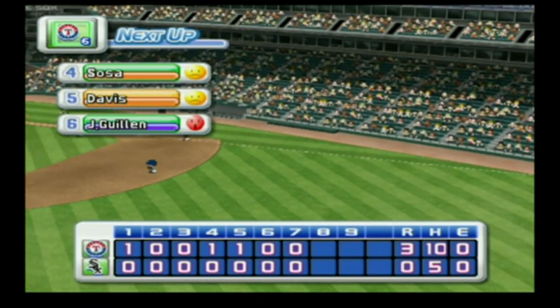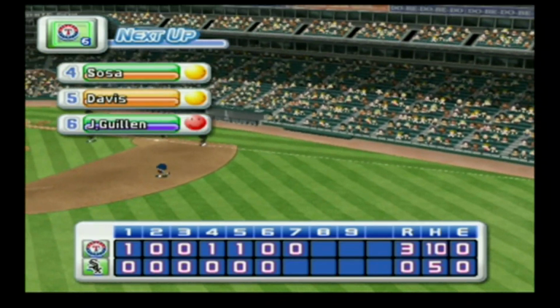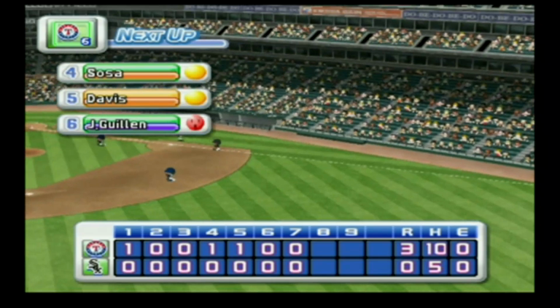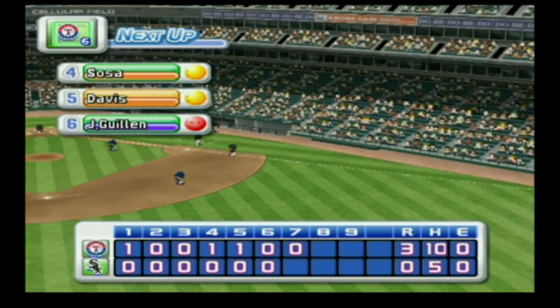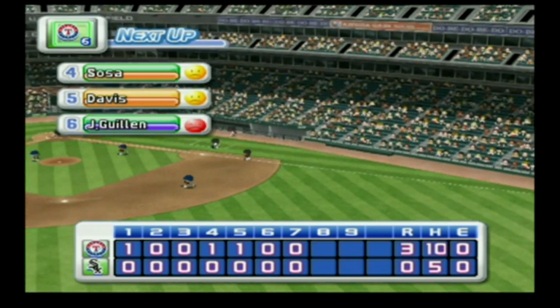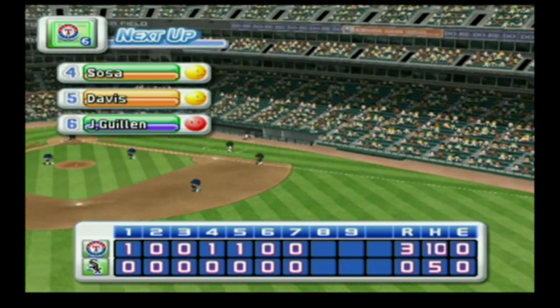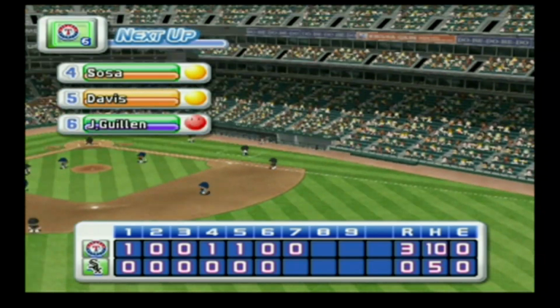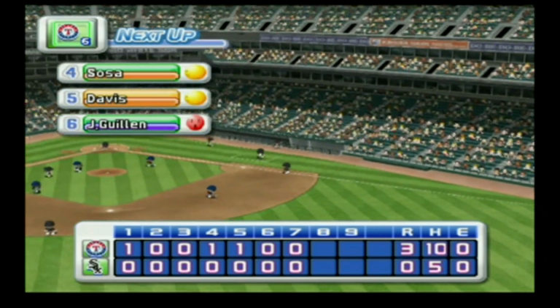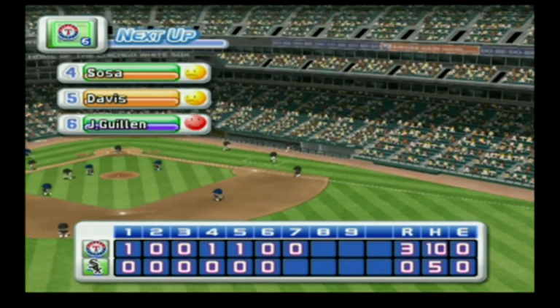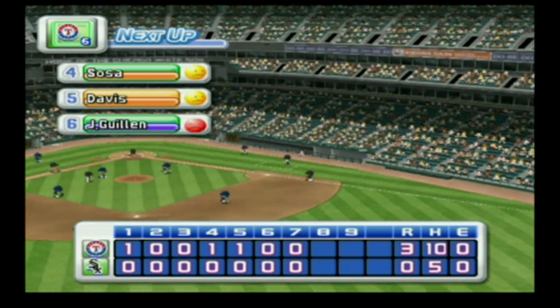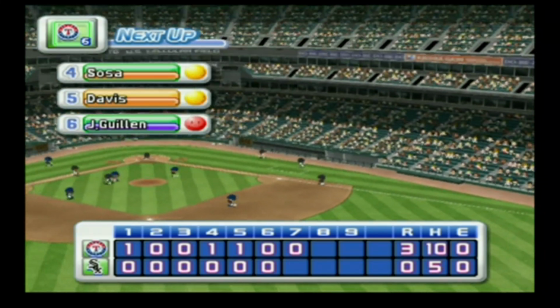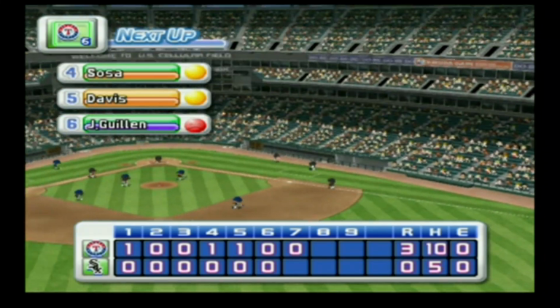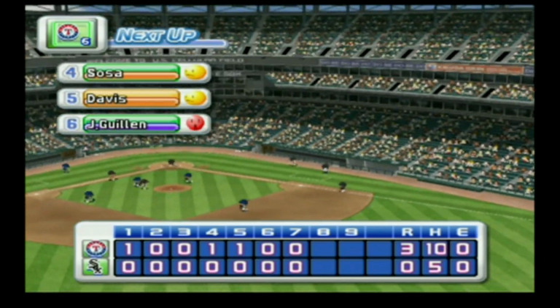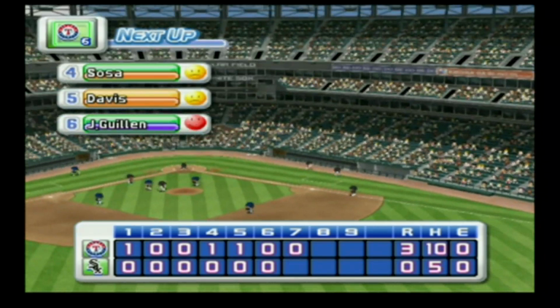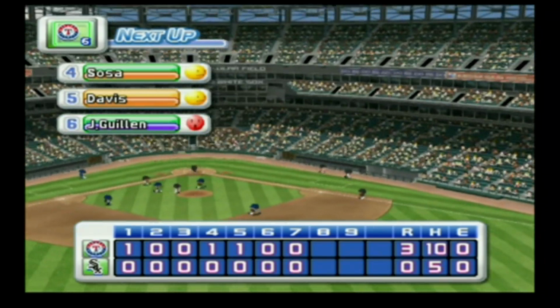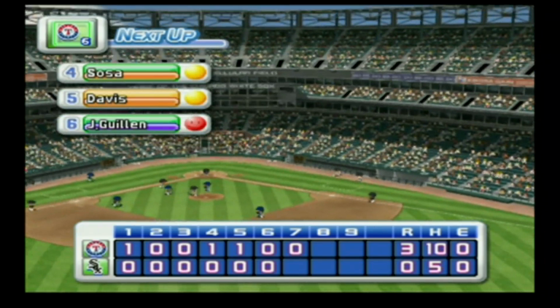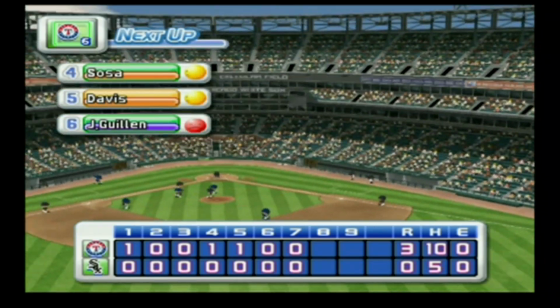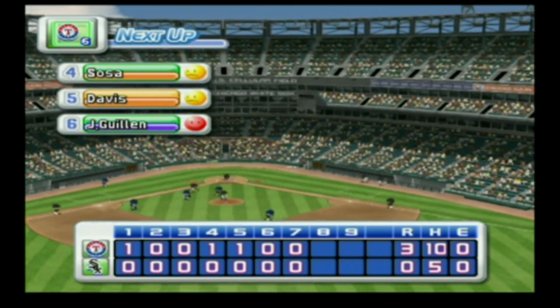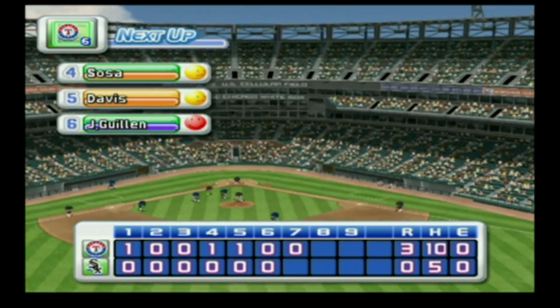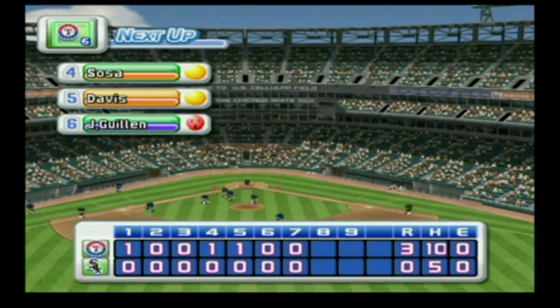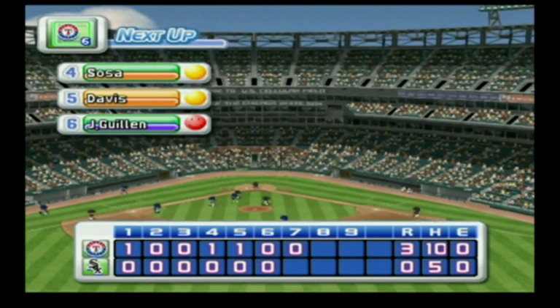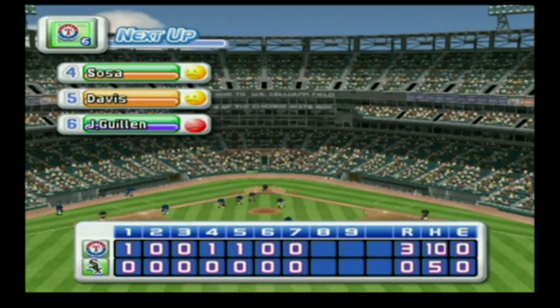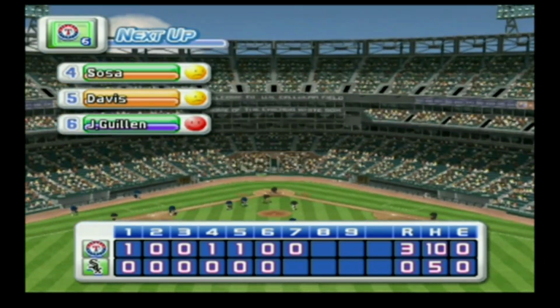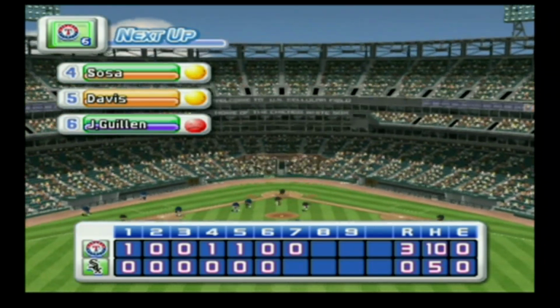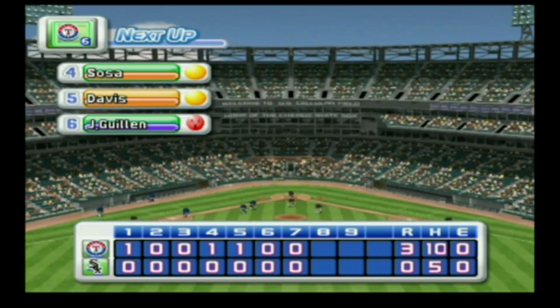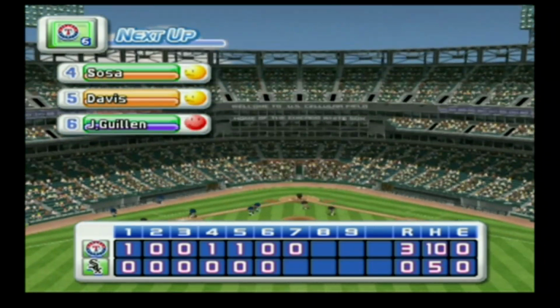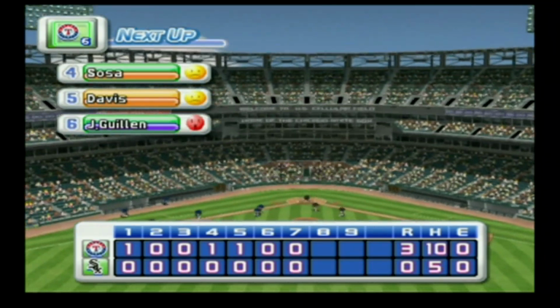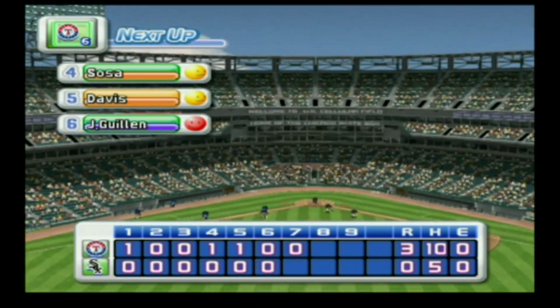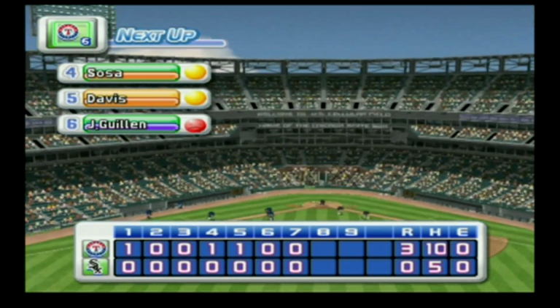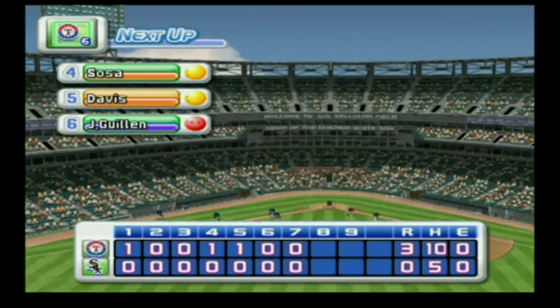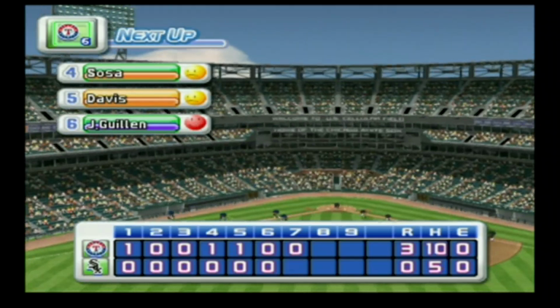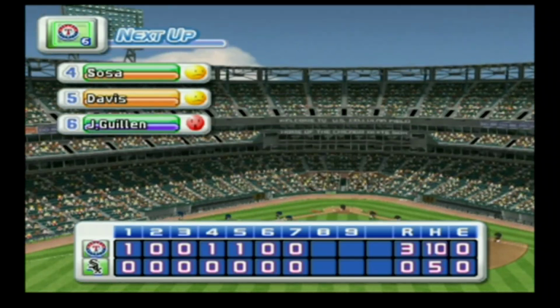No runs, two hits, no errors, two men left on base. At the end of the seventh inning — the White Sox zero, the Rangers three.